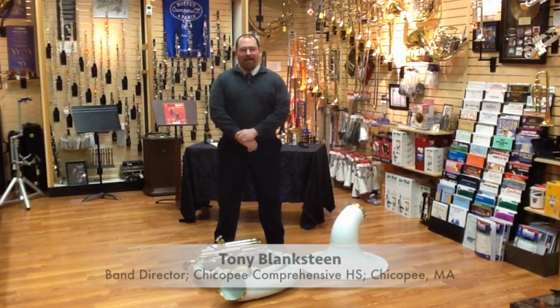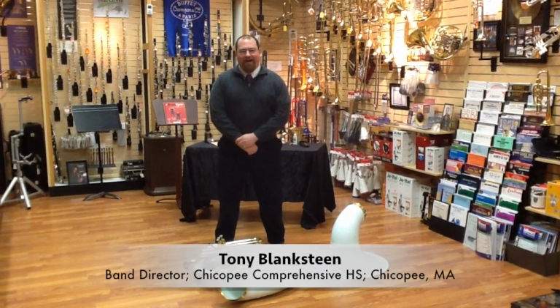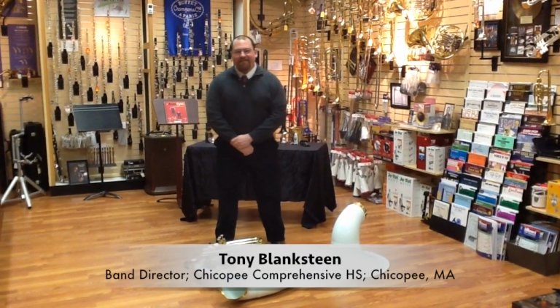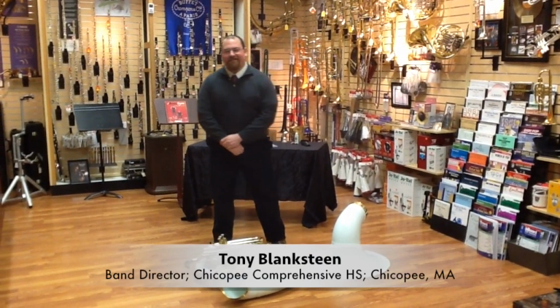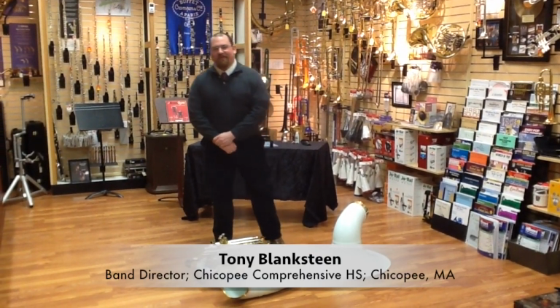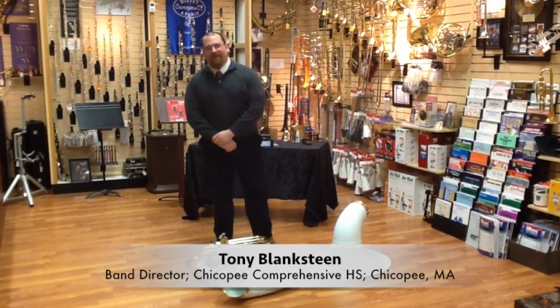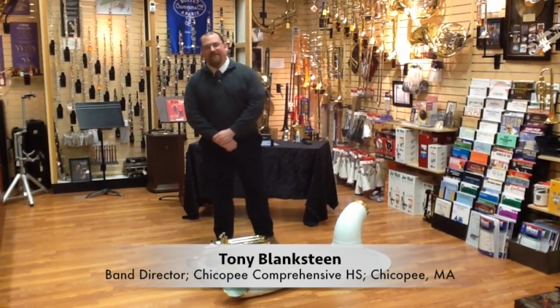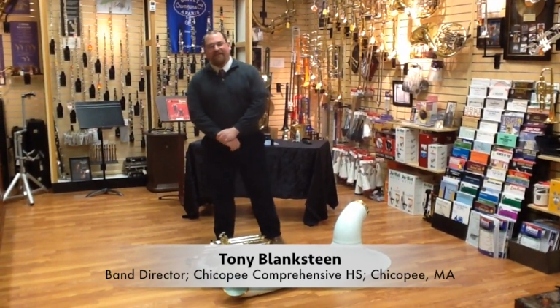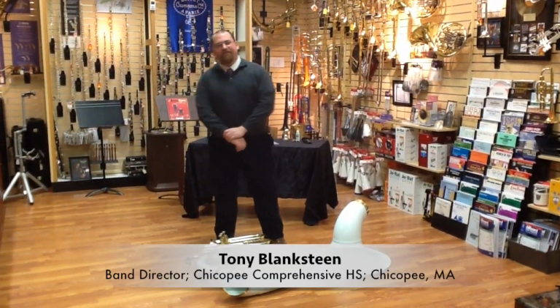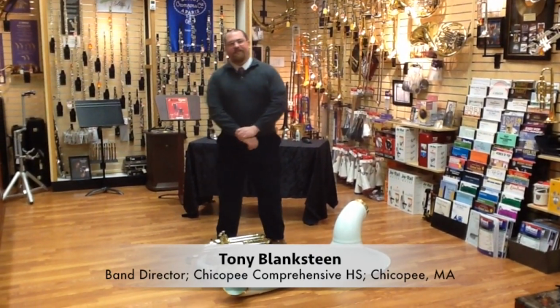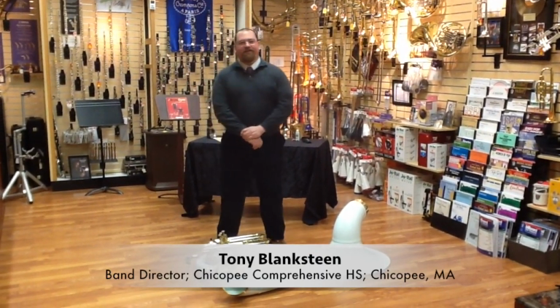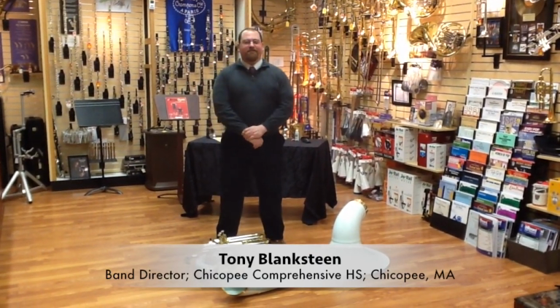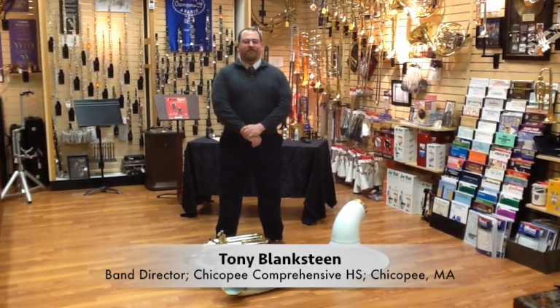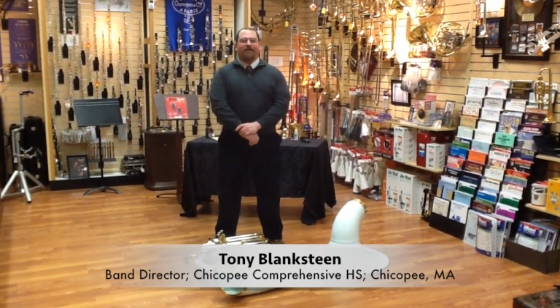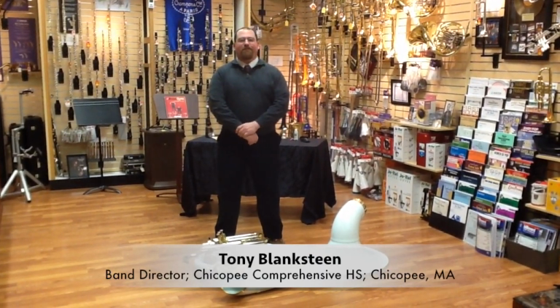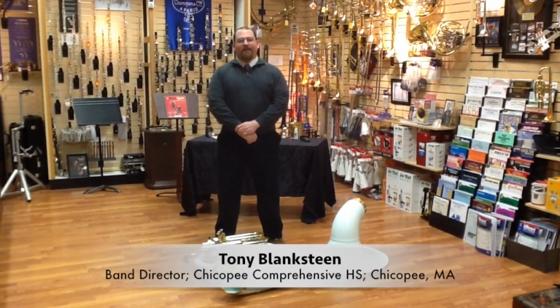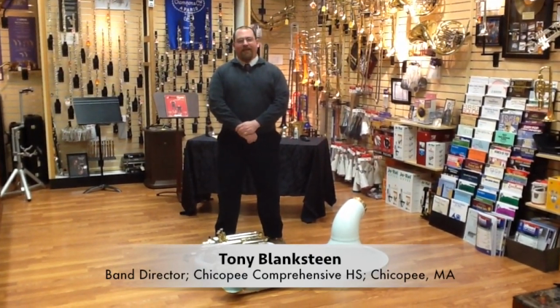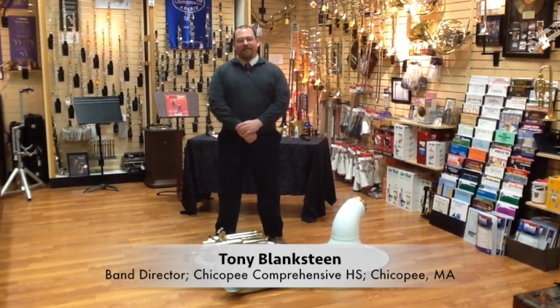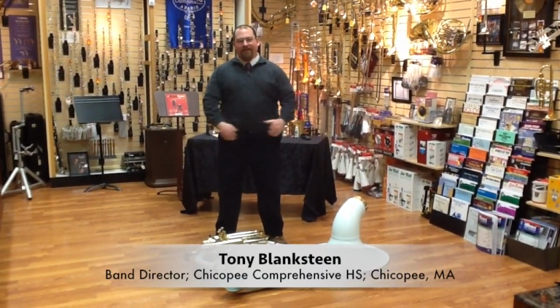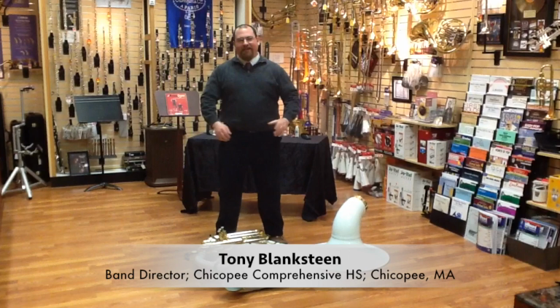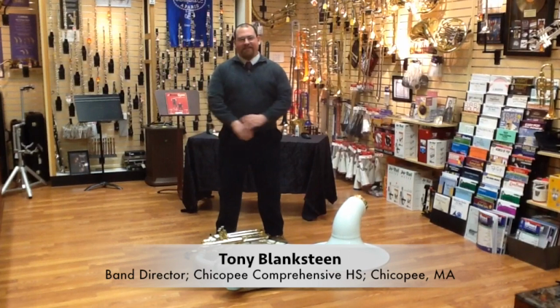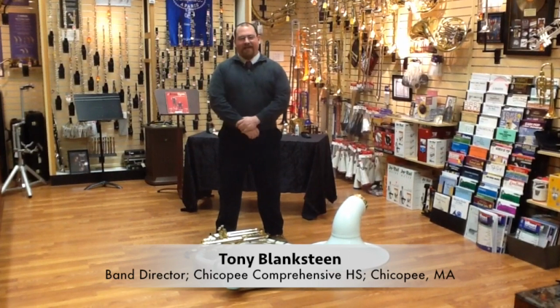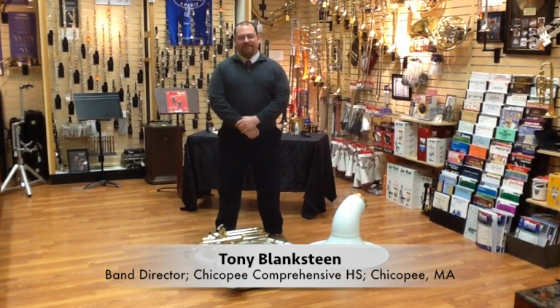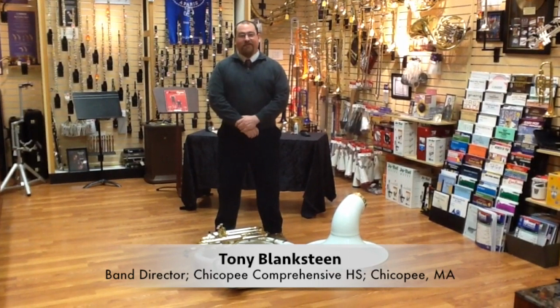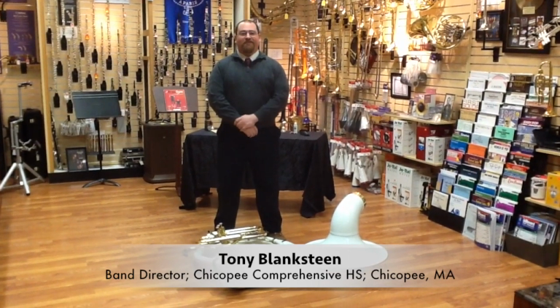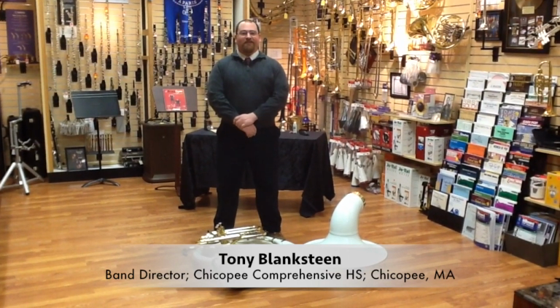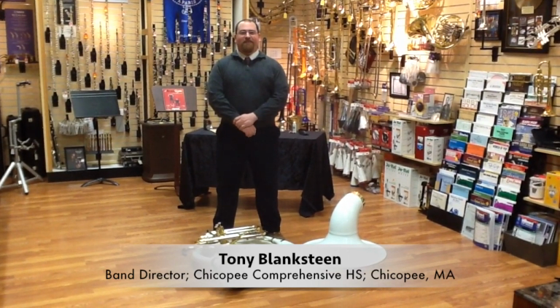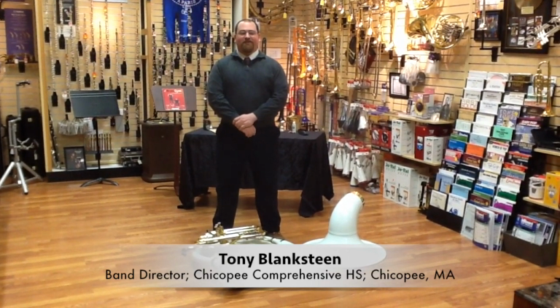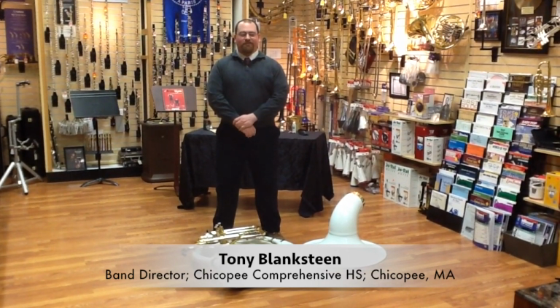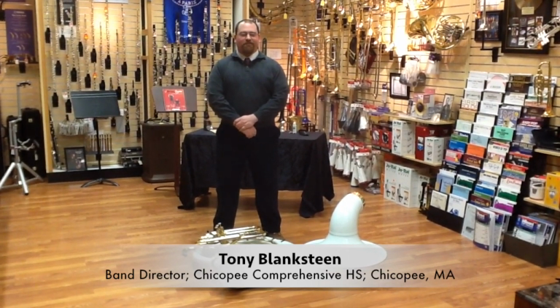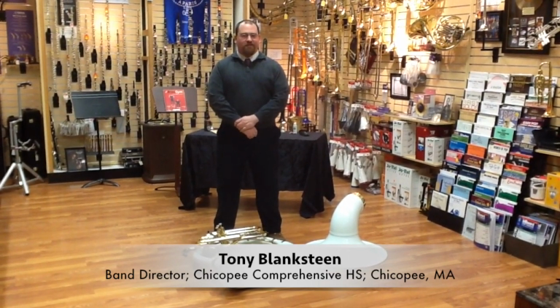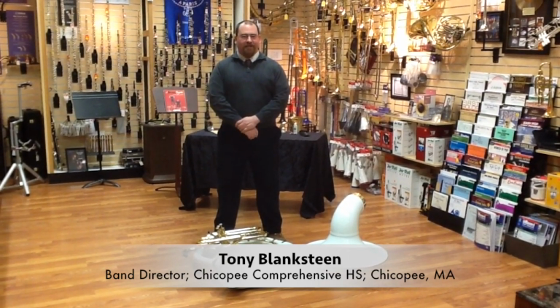Hi, this is Tony Blankstein again from Jerry's Music Shop in South Hadley, Mass, and we're going to talk to you about a sousaphone today.